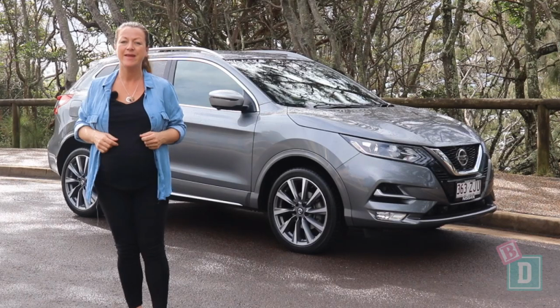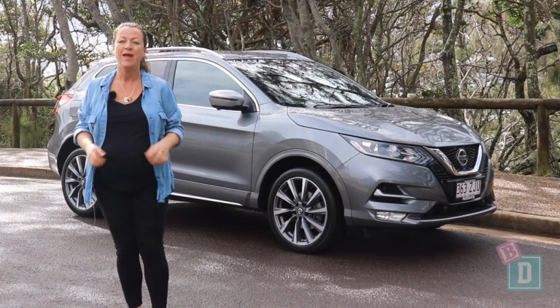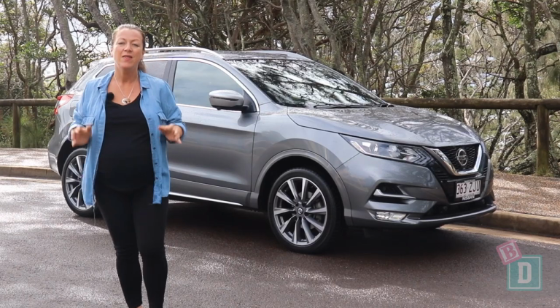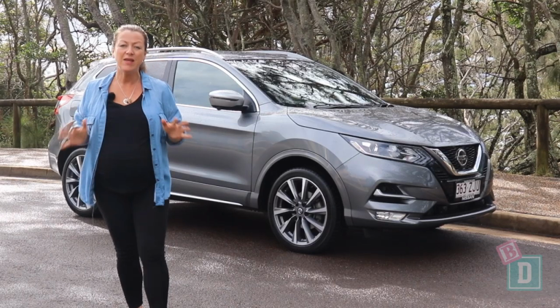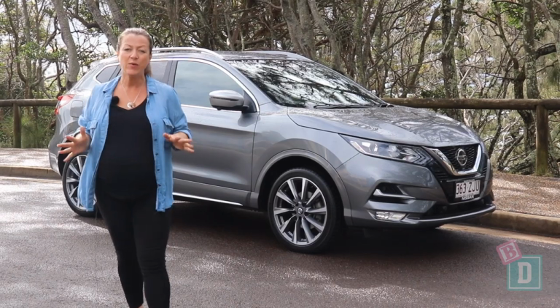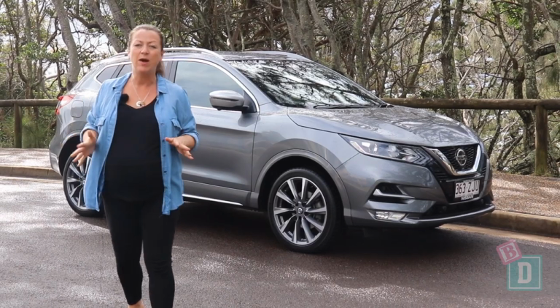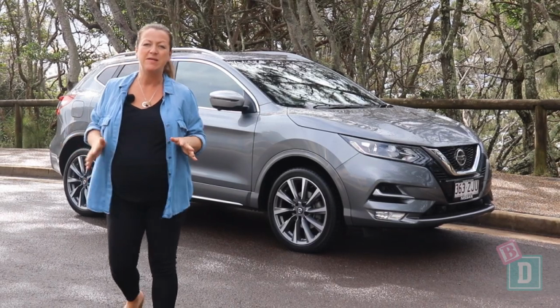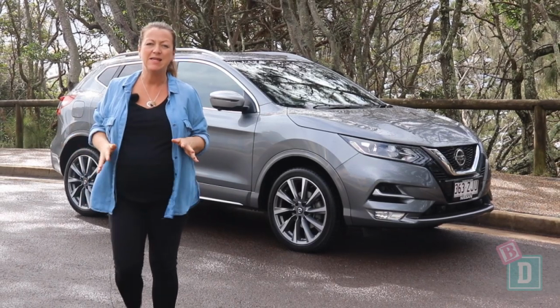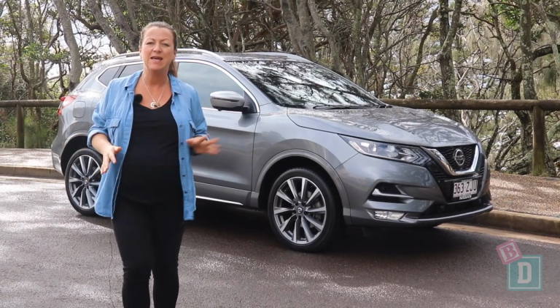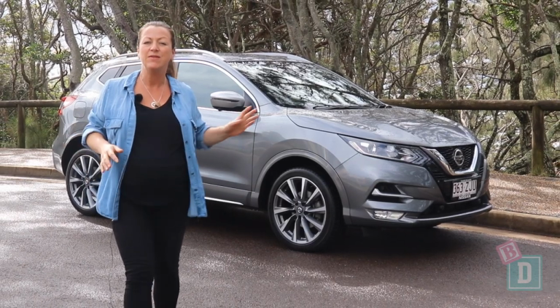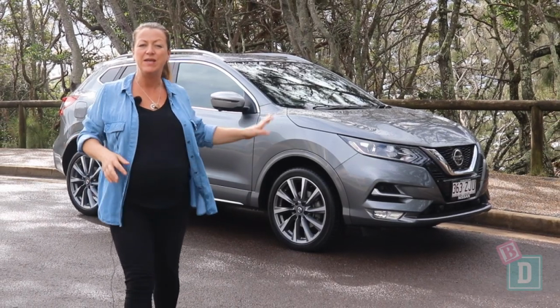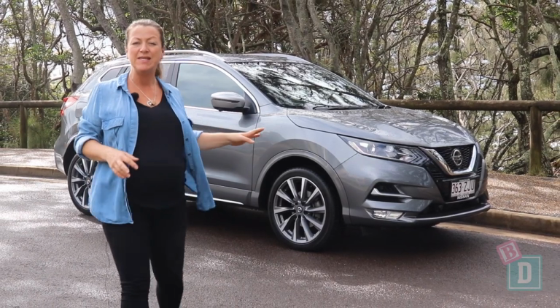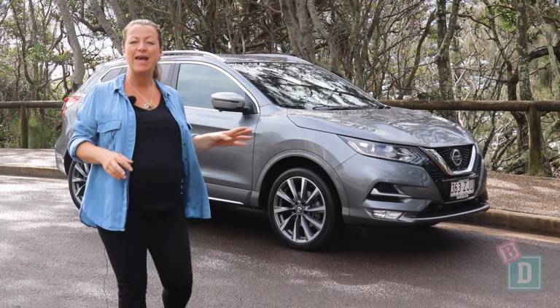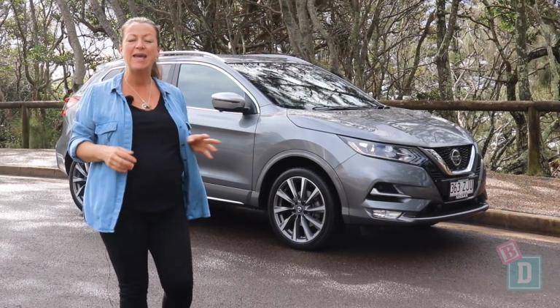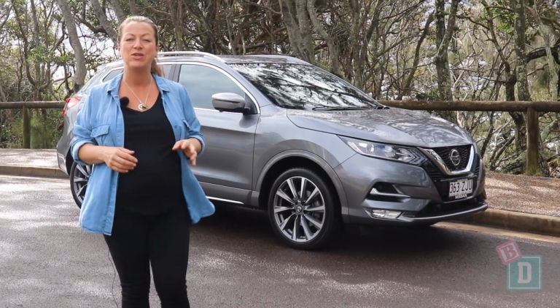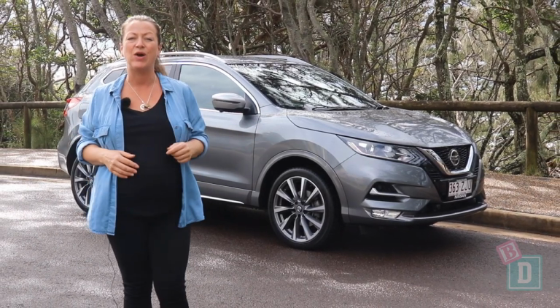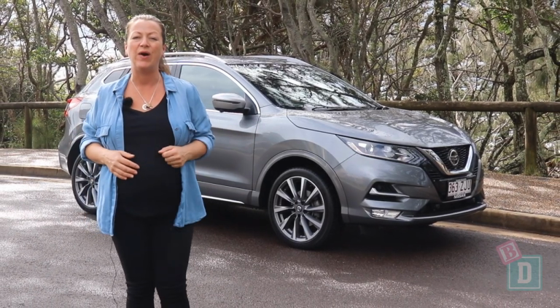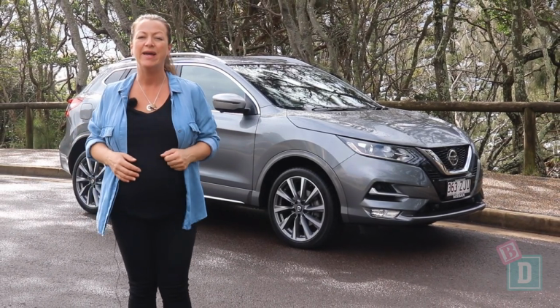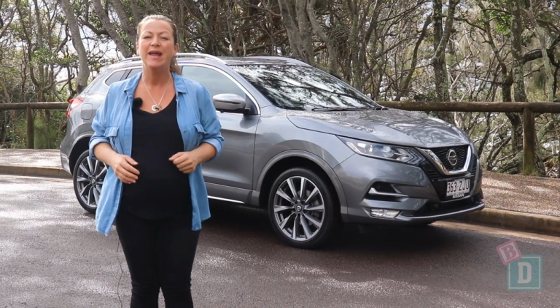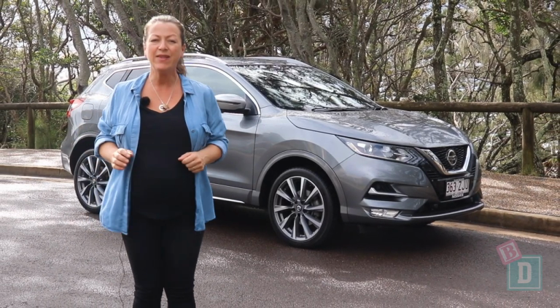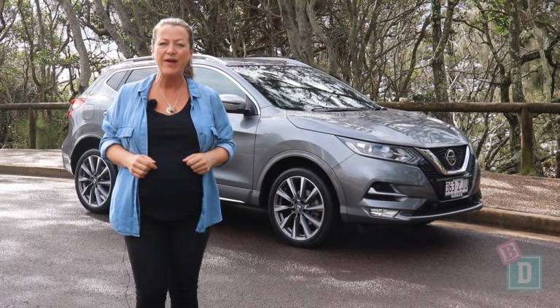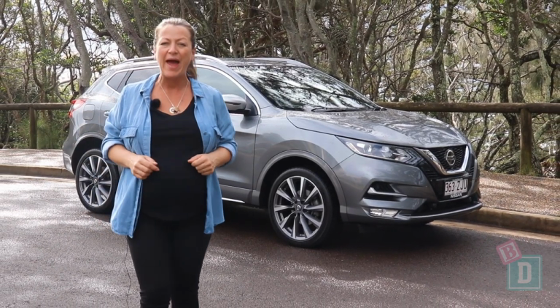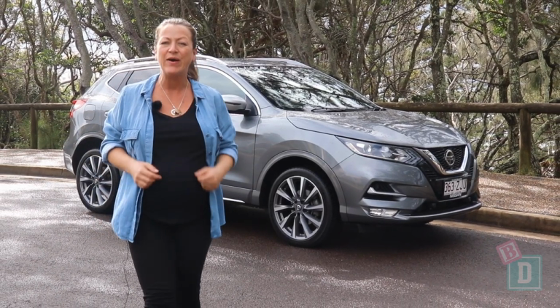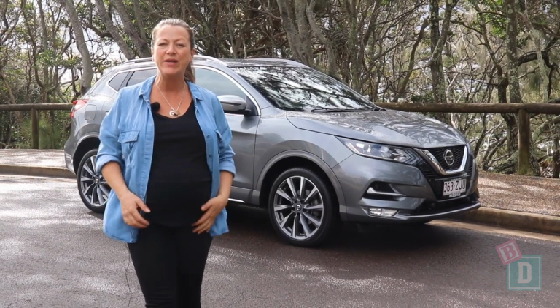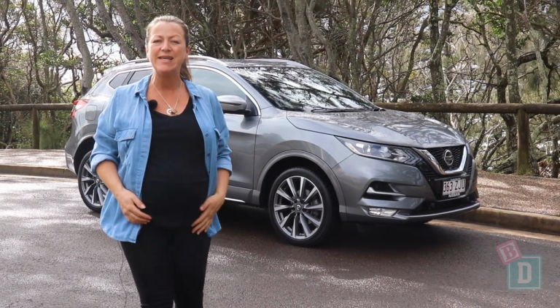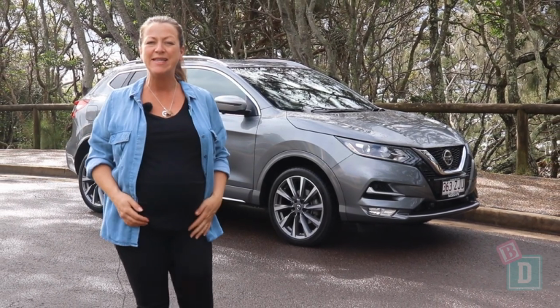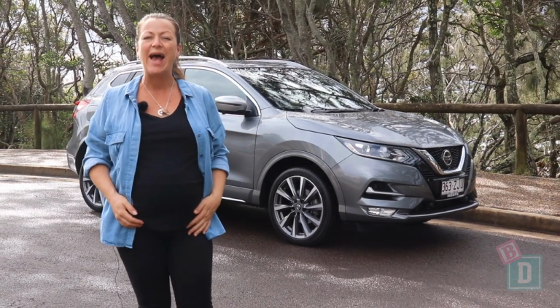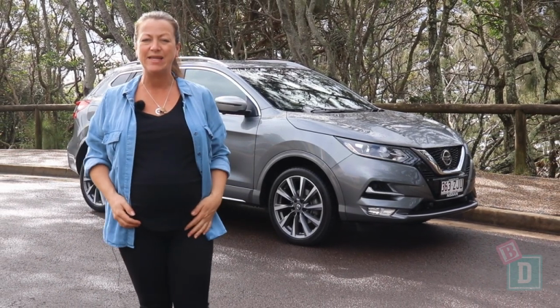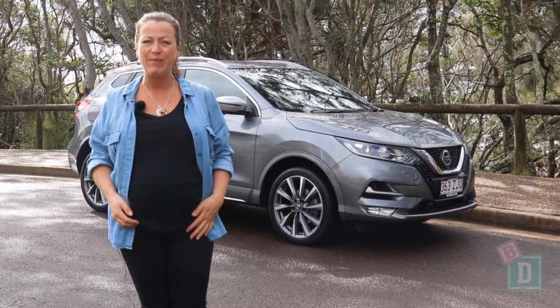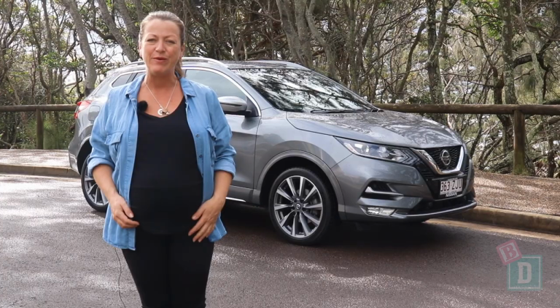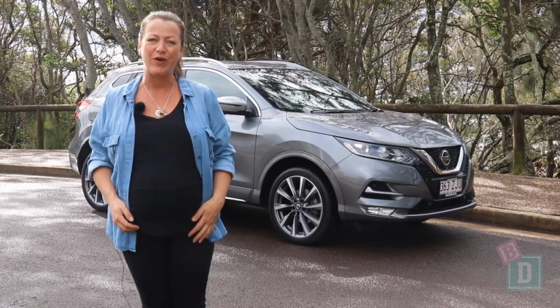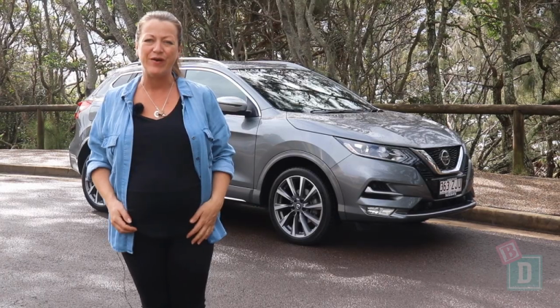This week I'm testing the Nissan Qashqai. Let's find out how good it is as a baby drive.